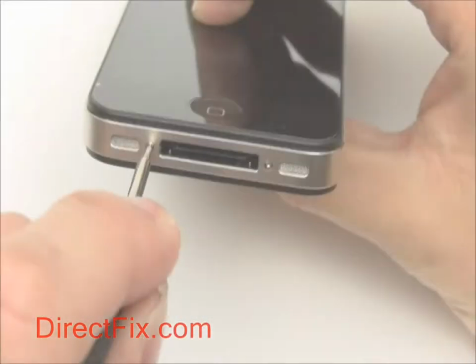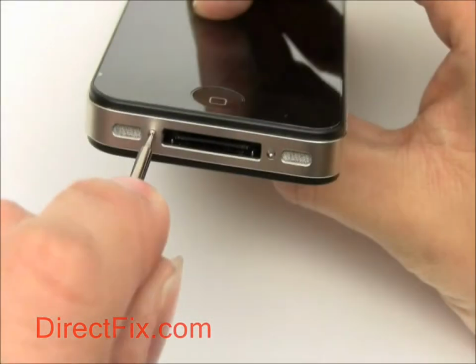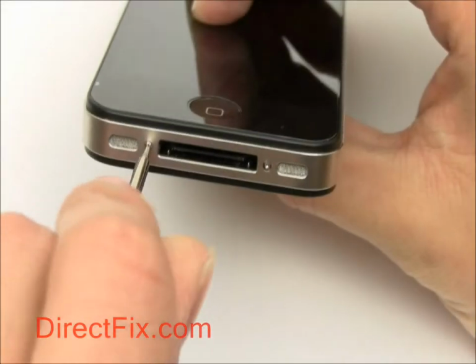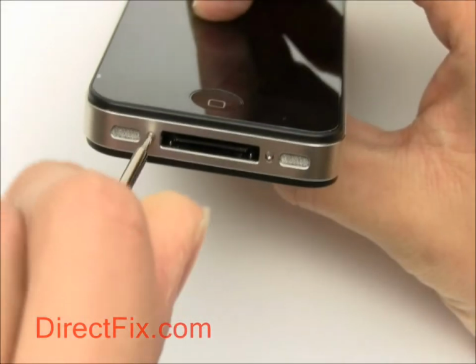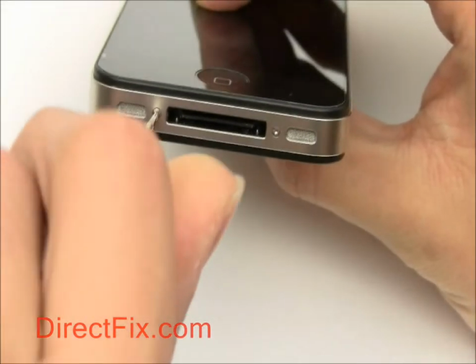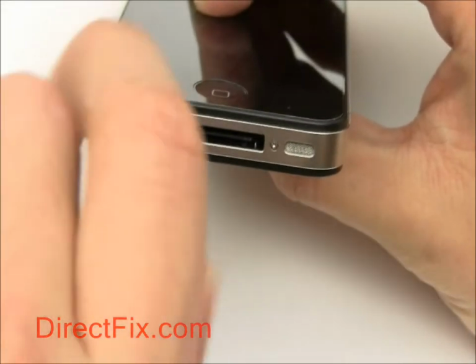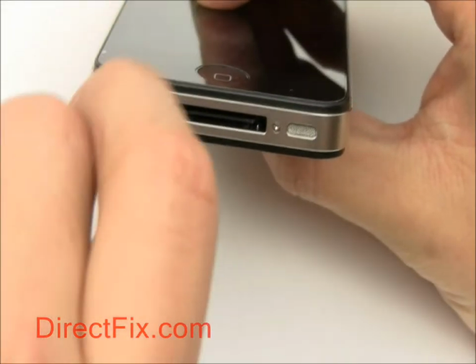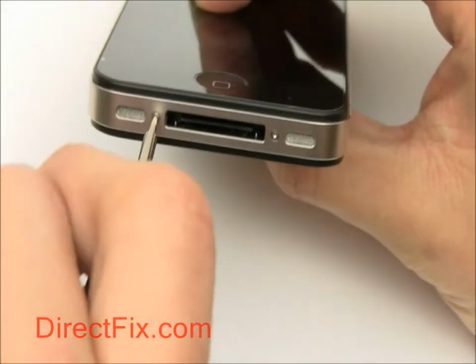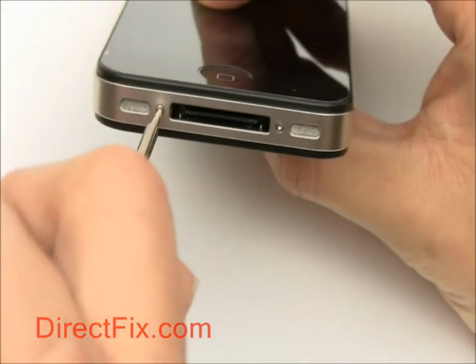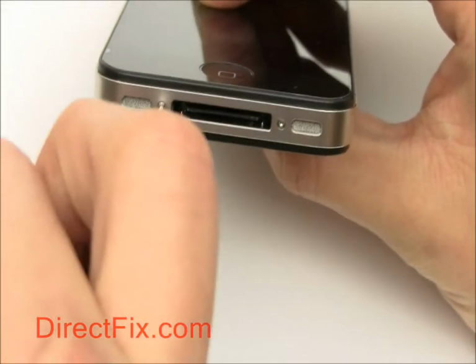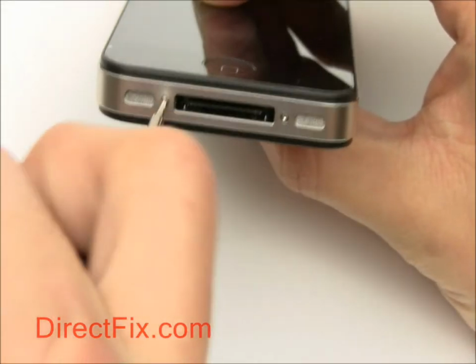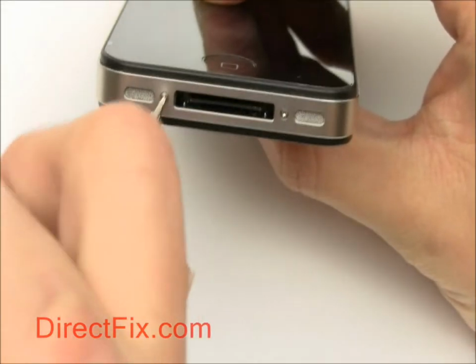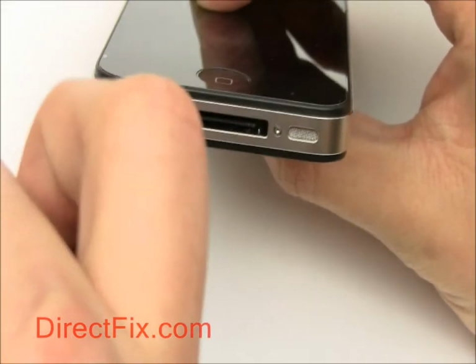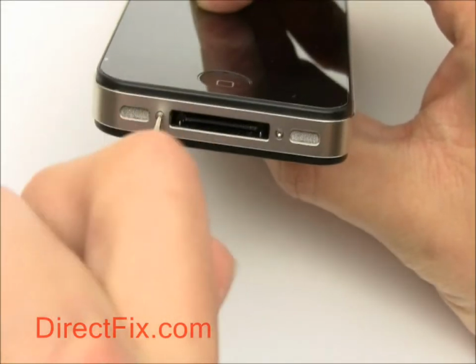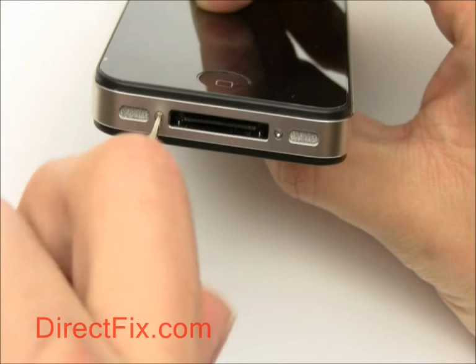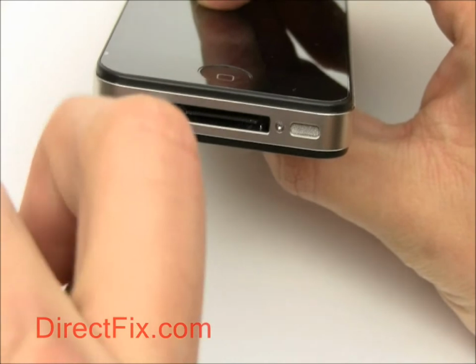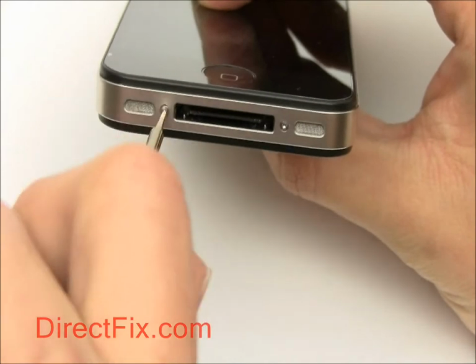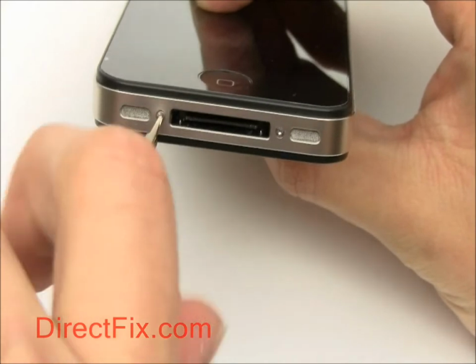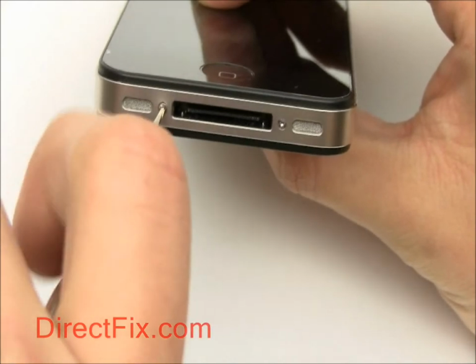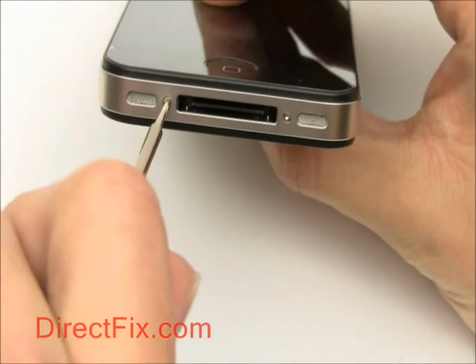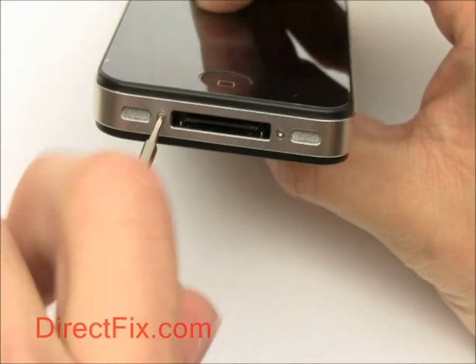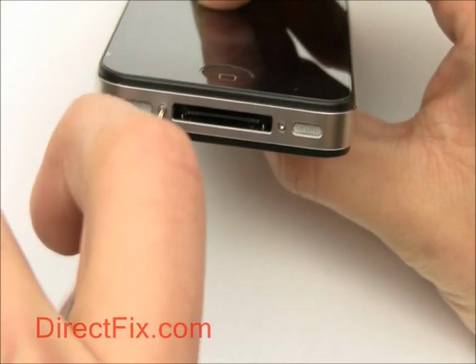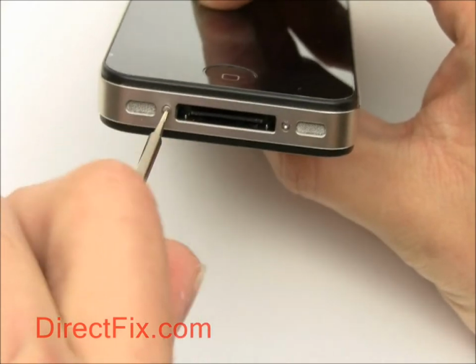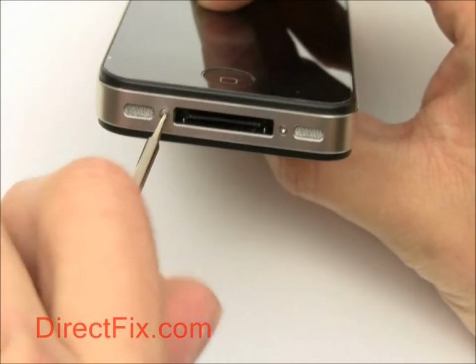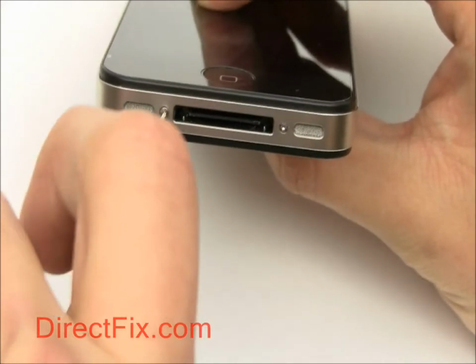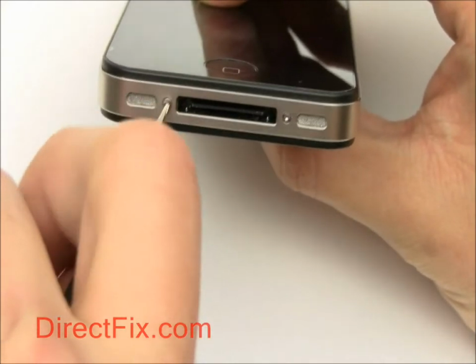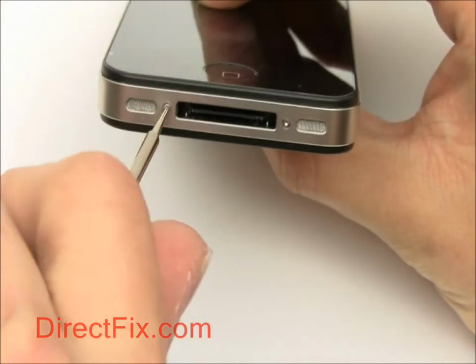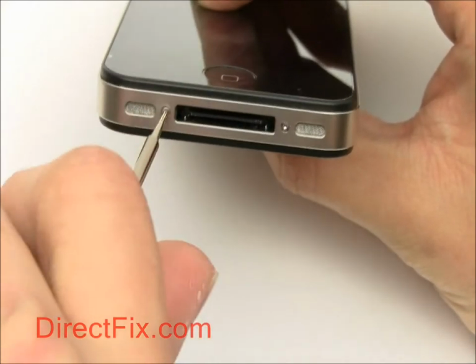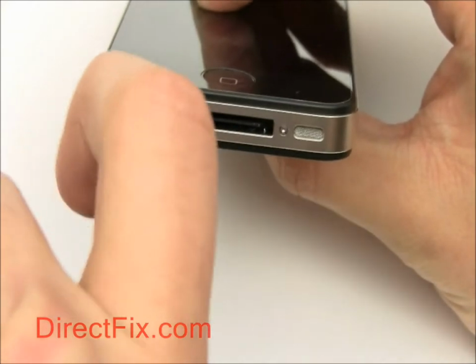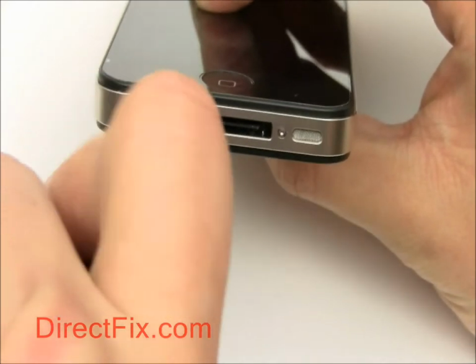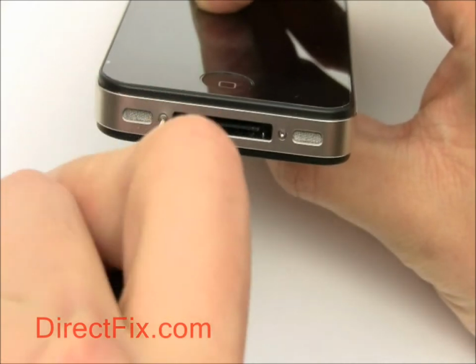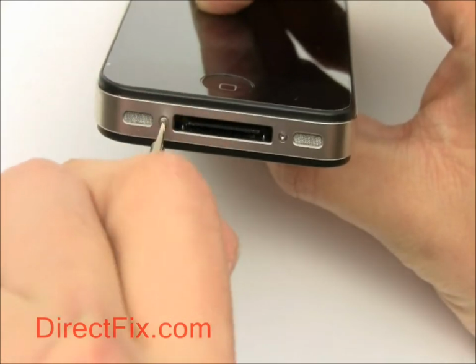Using a Pentalobe screwdriver just as you would any other screwdriver, simply remove the 5-point Pentalobe screws.